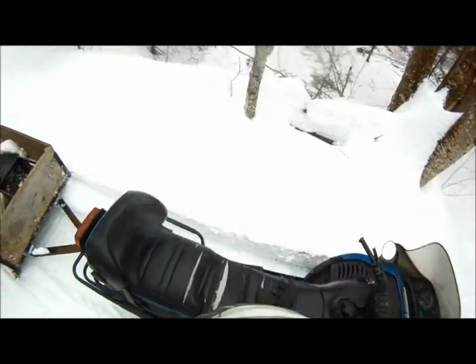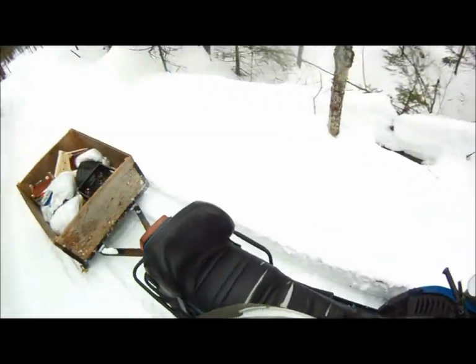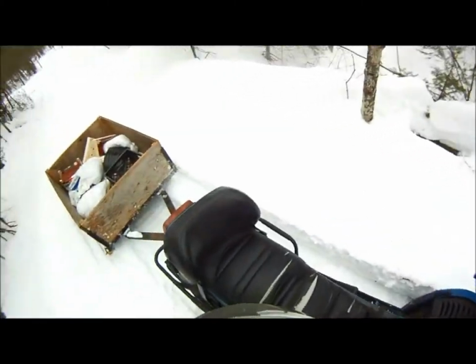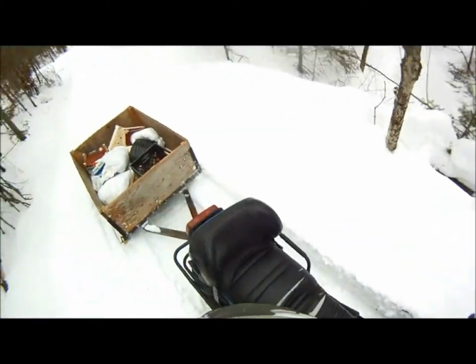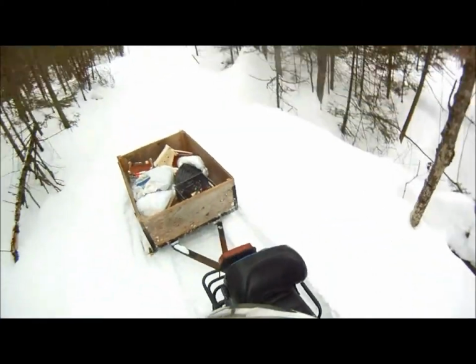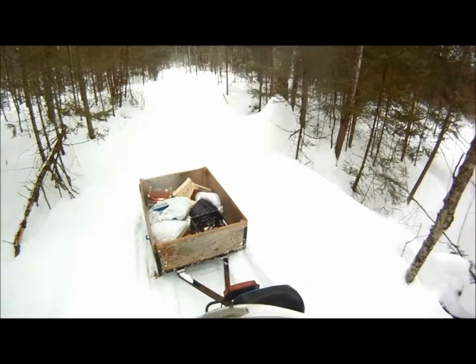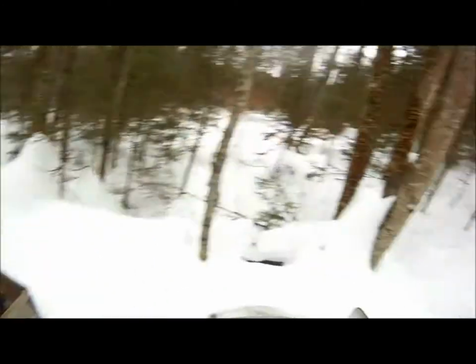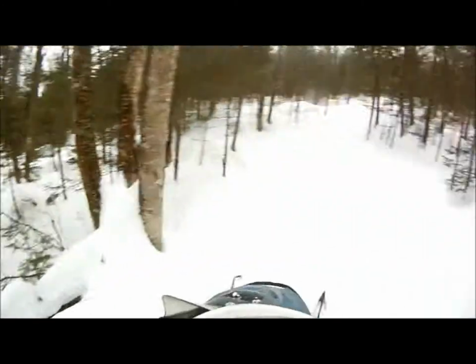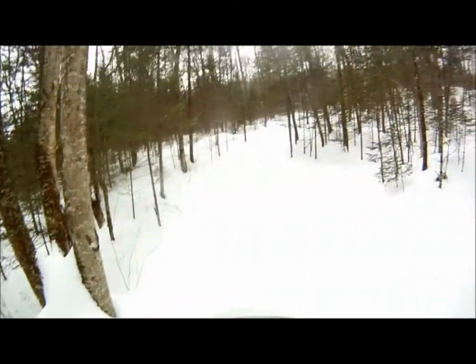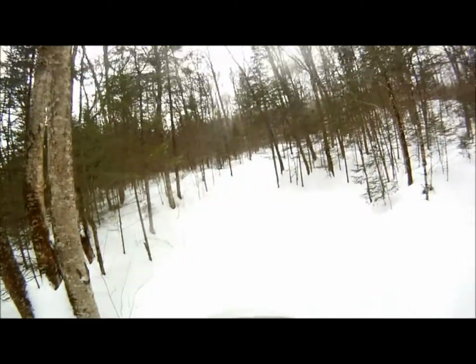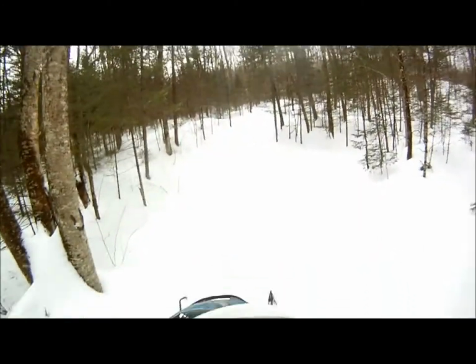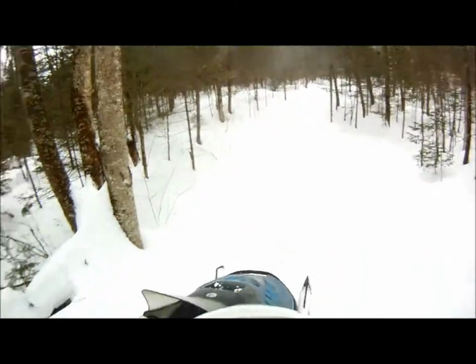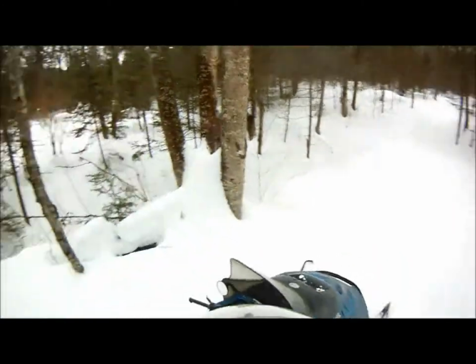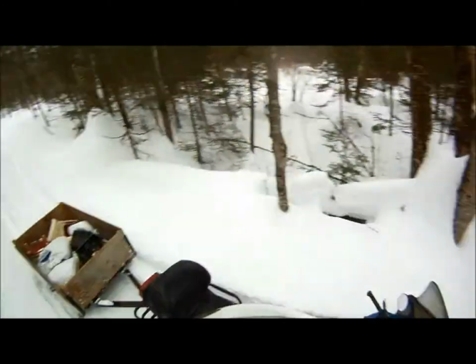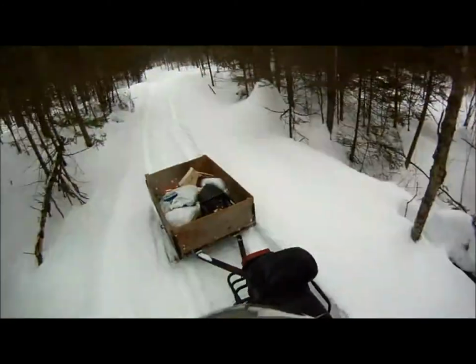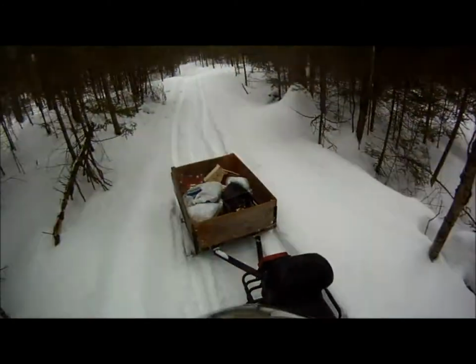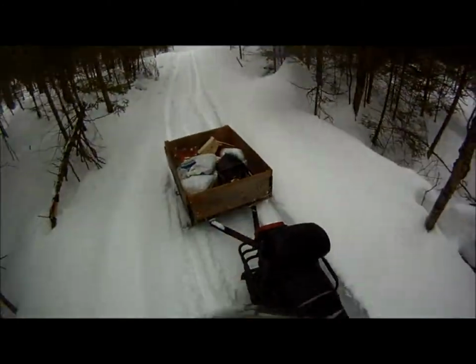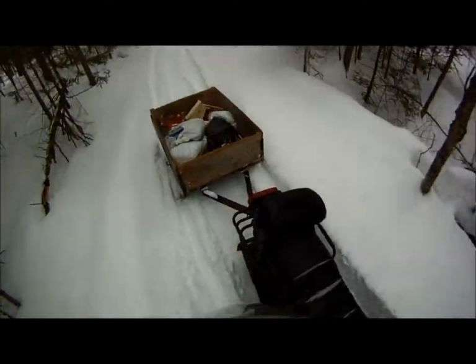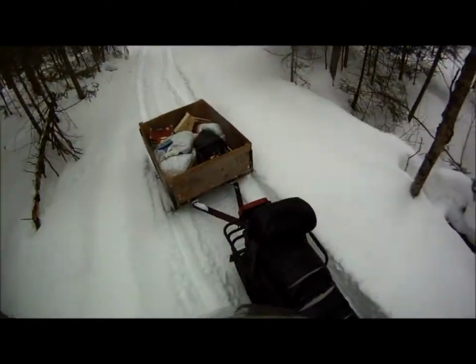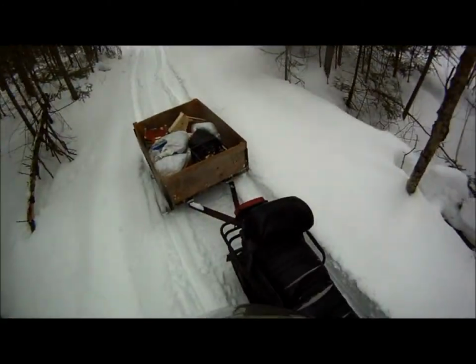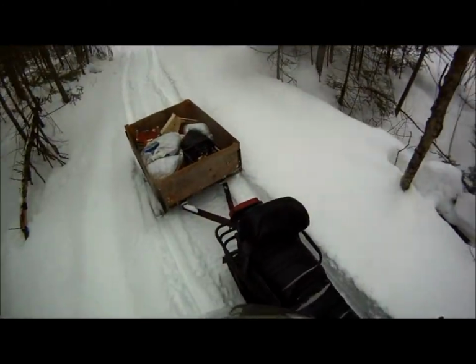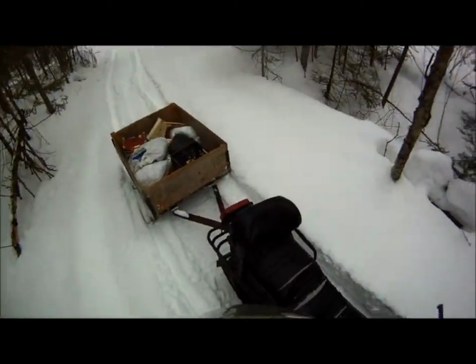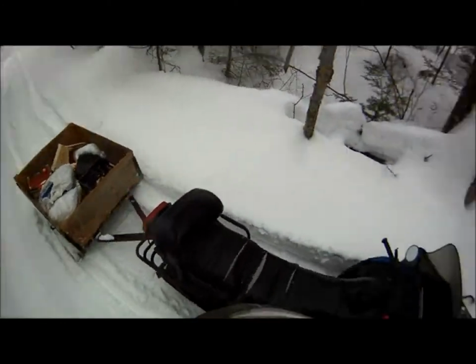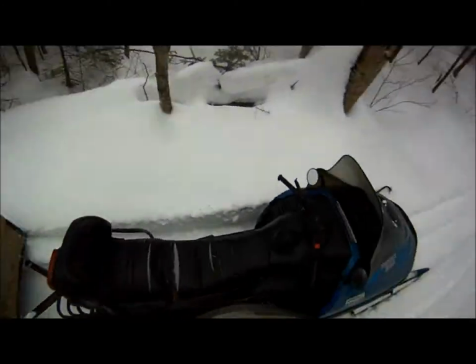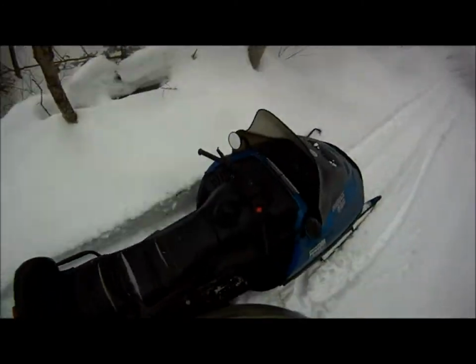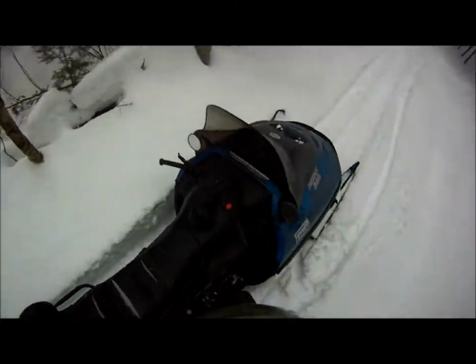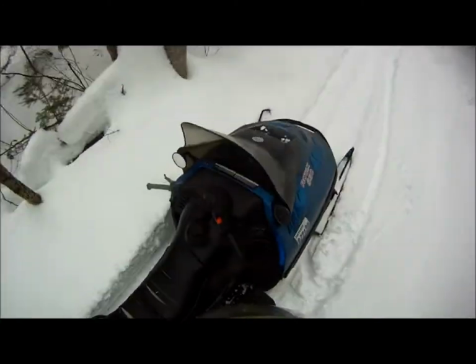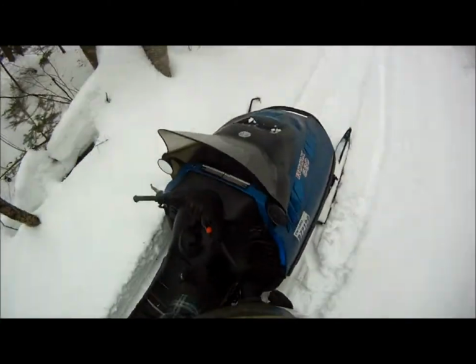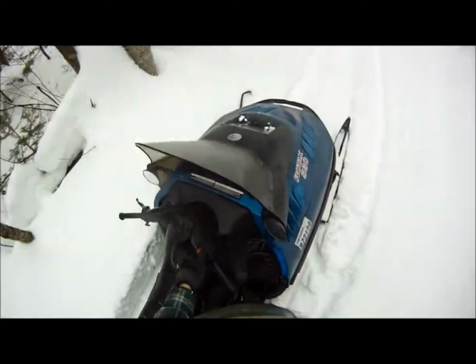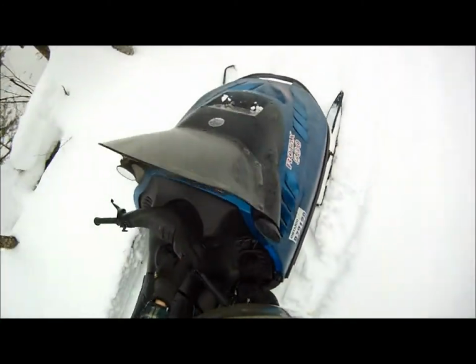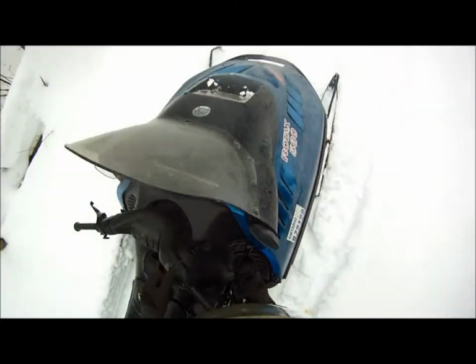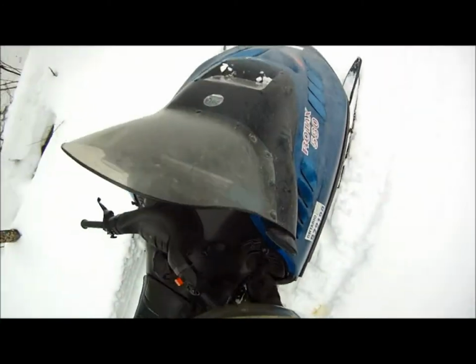Sent the Mach 1 ahead up this hill here. Now it's the Grand Touring's turn to go with the sleigh.